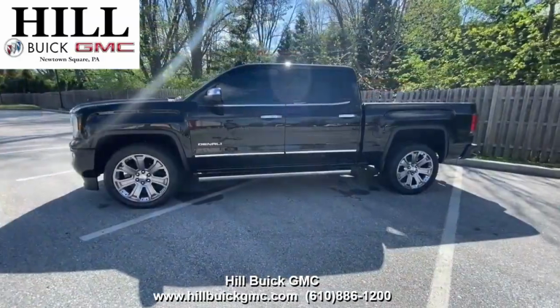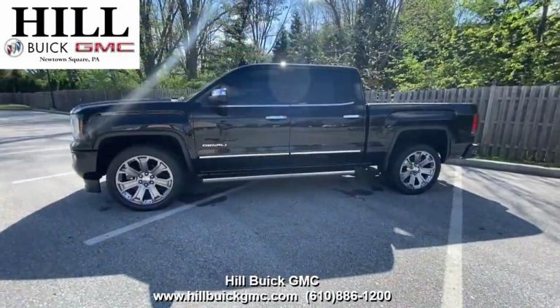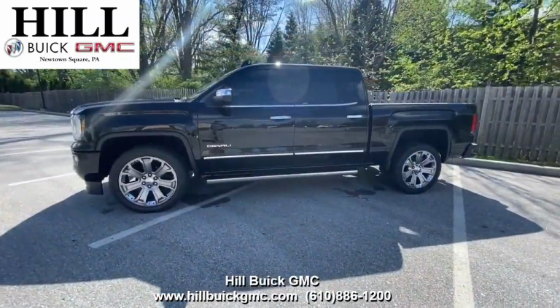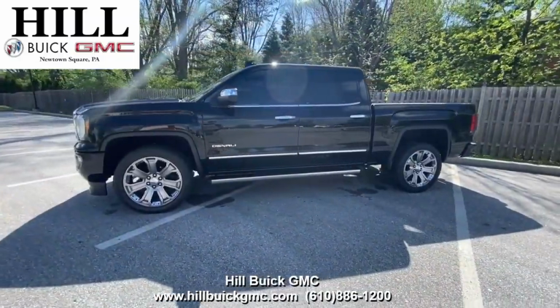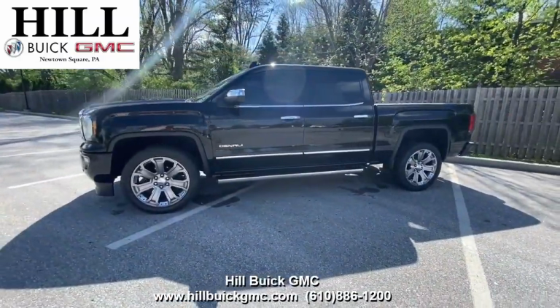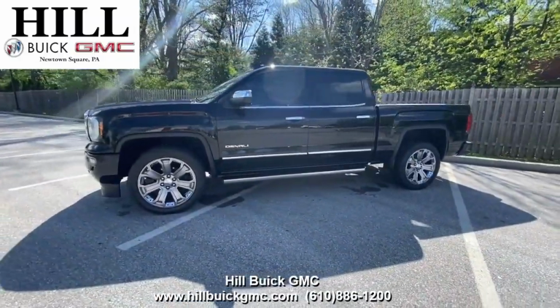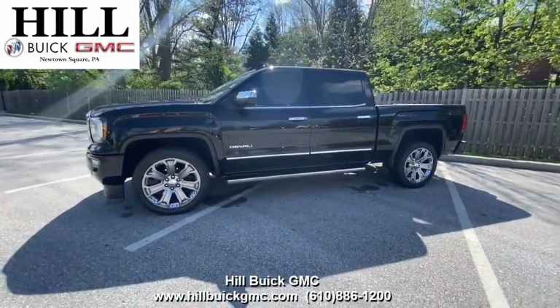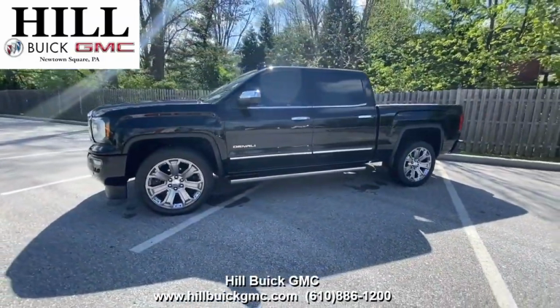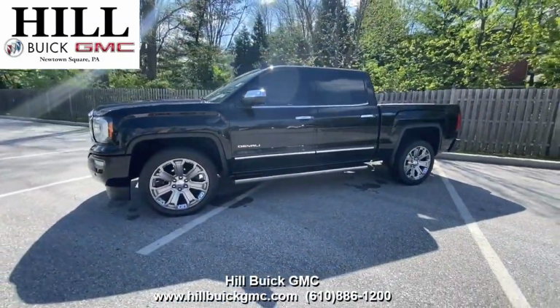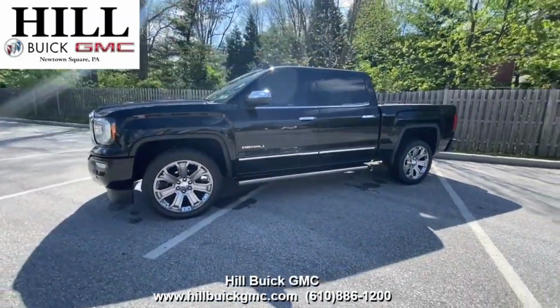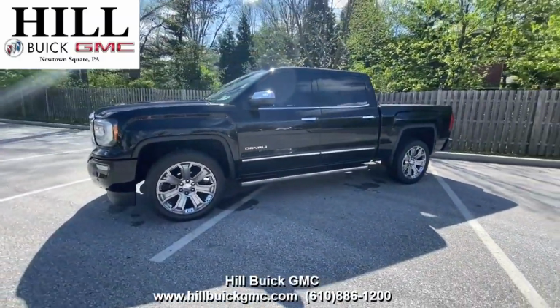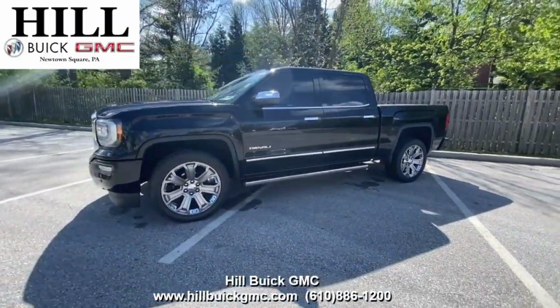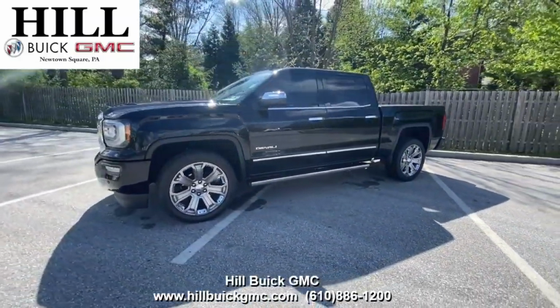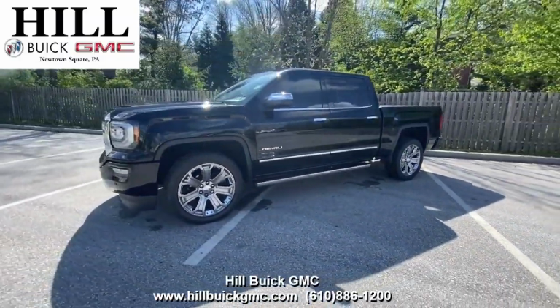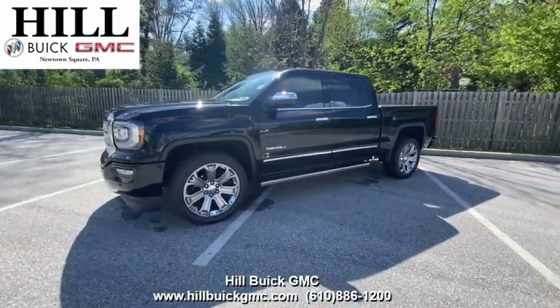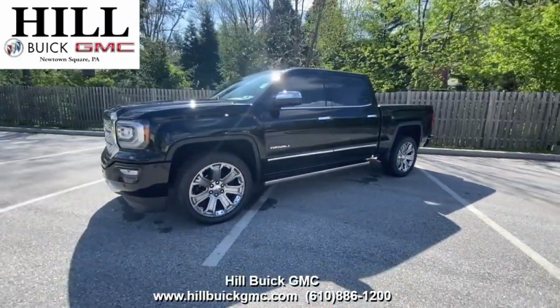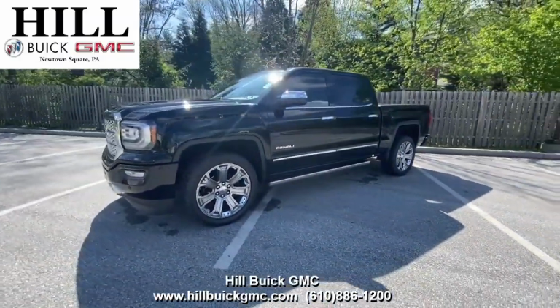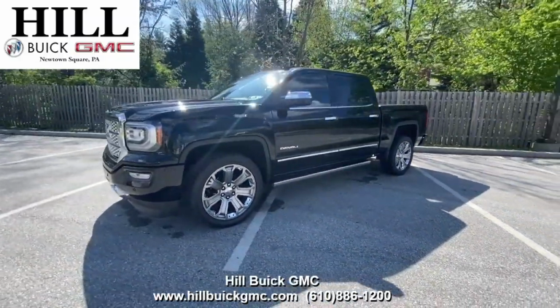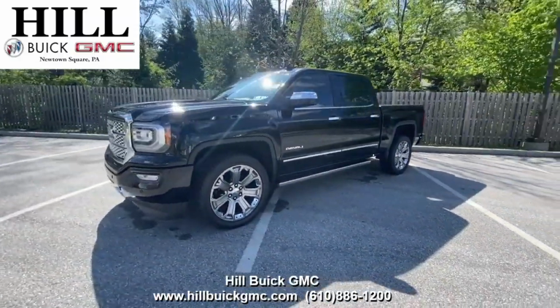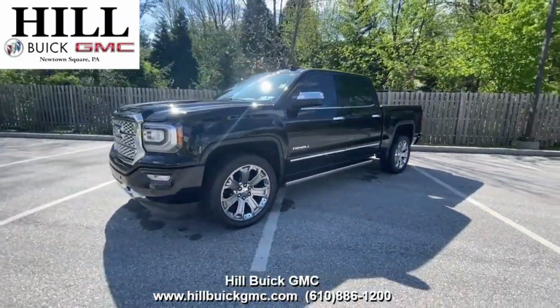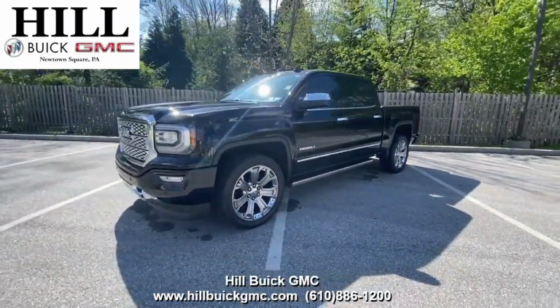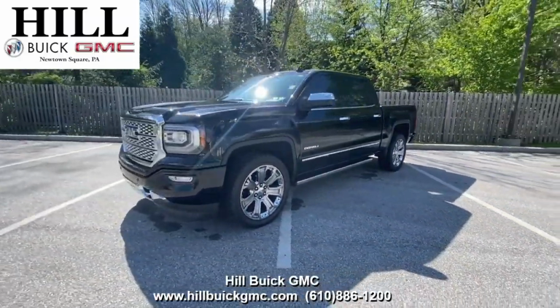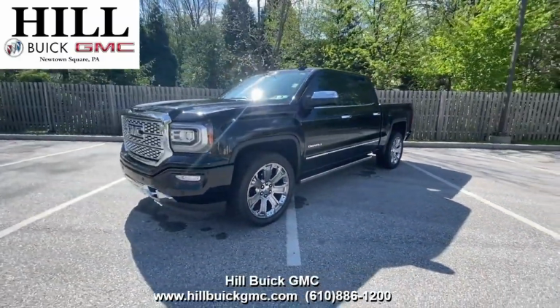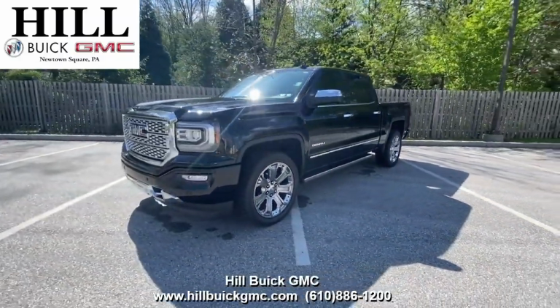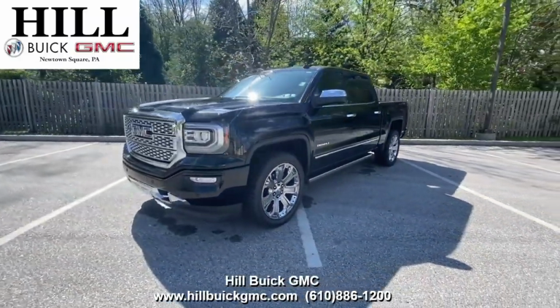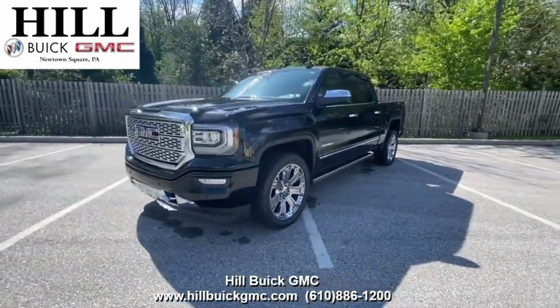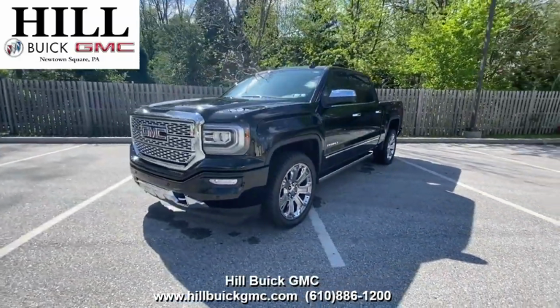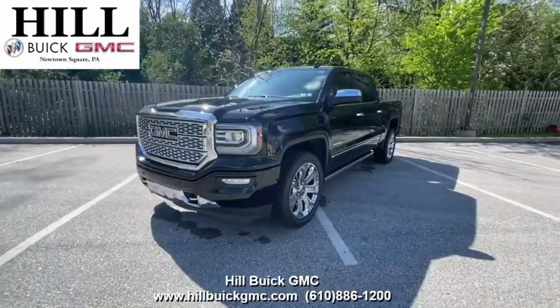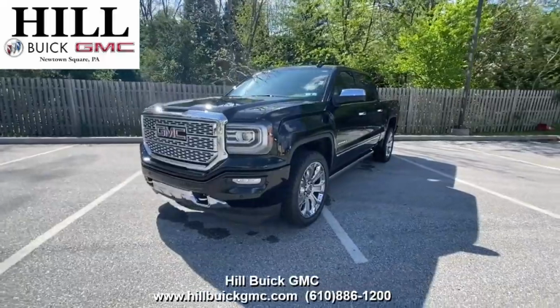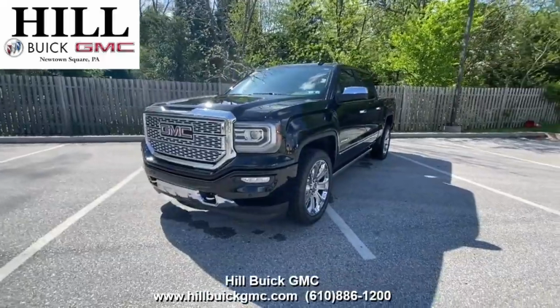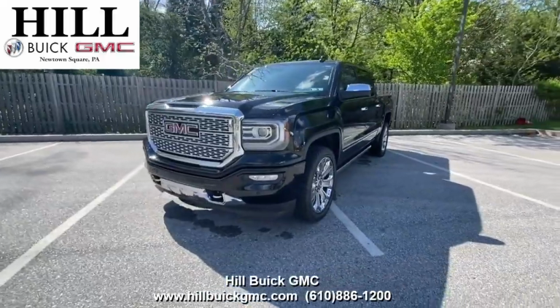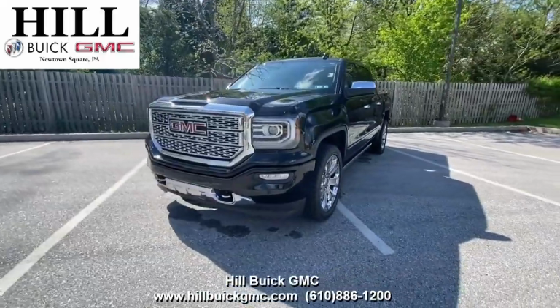For more information, come in and take a look or give us a call. Satisfaction is what we guarantee at Hill Buick GMC.